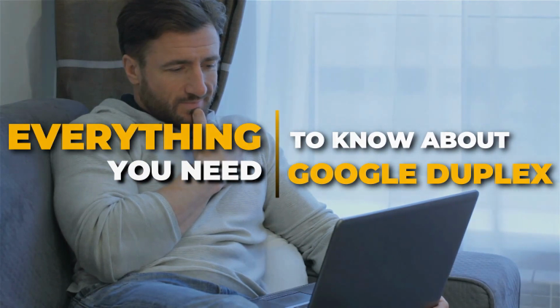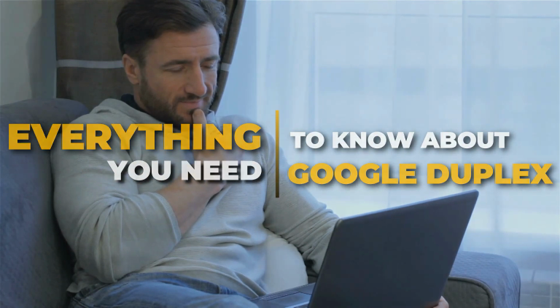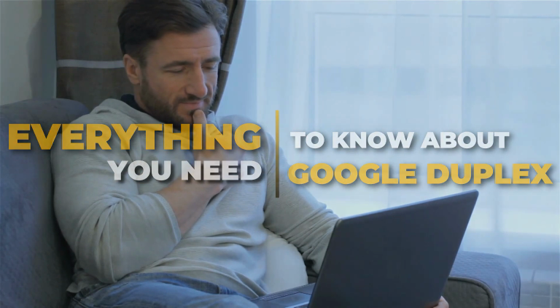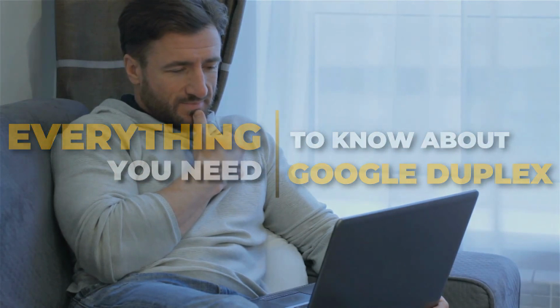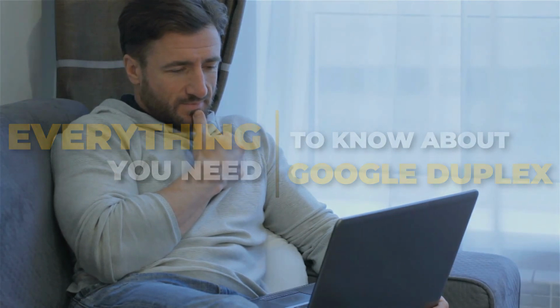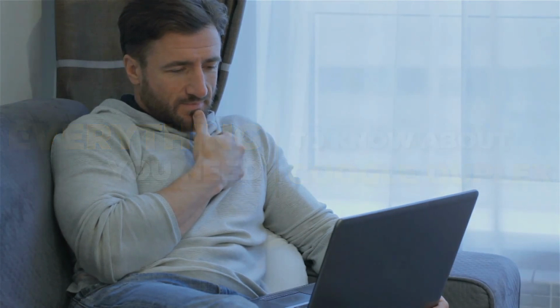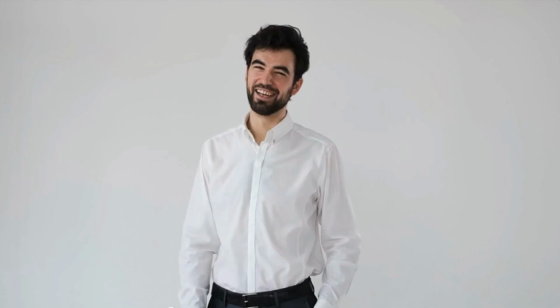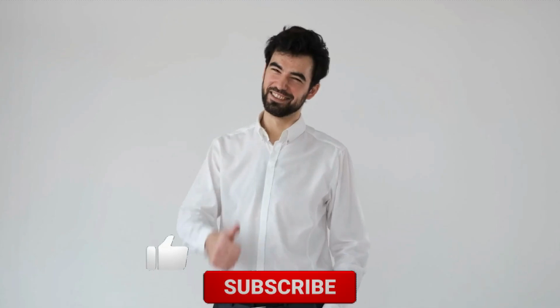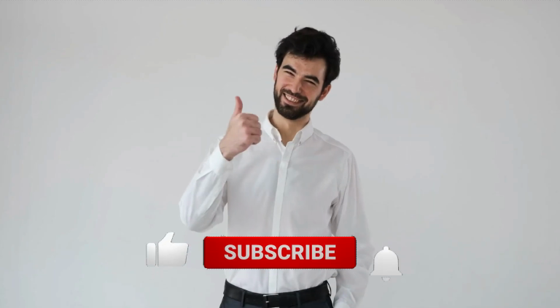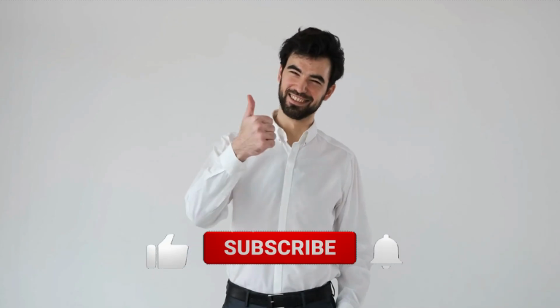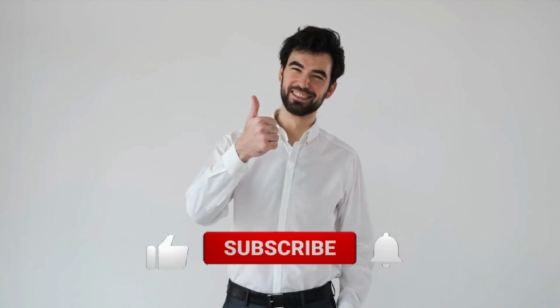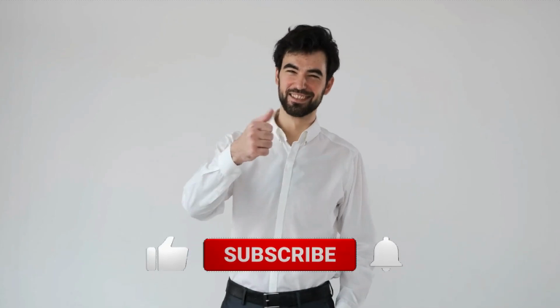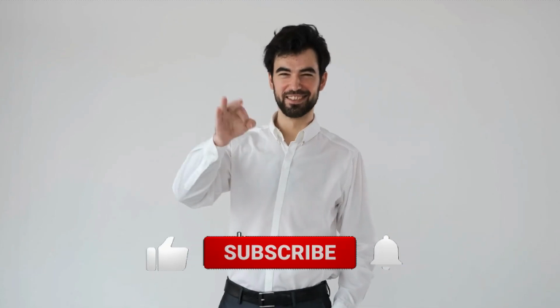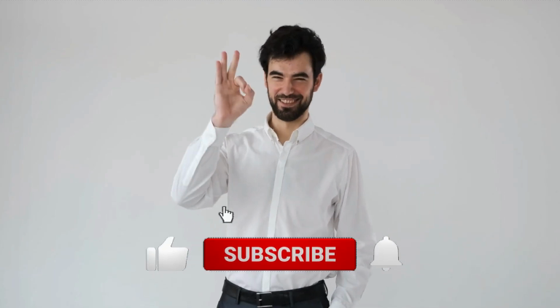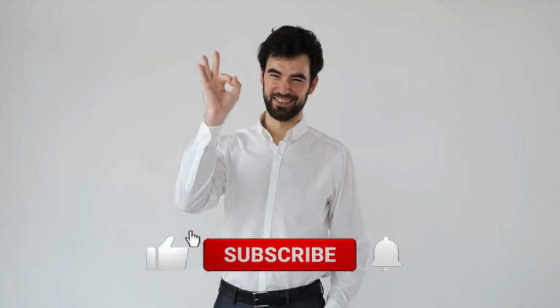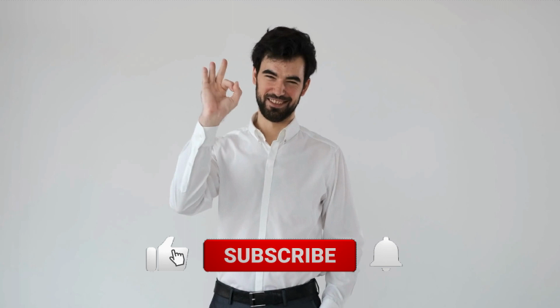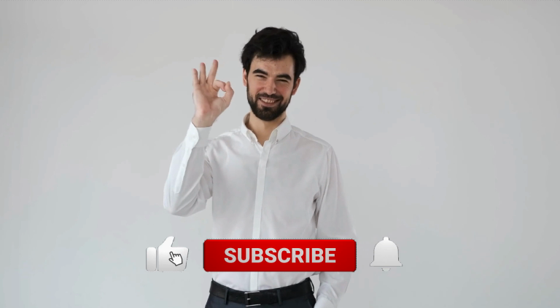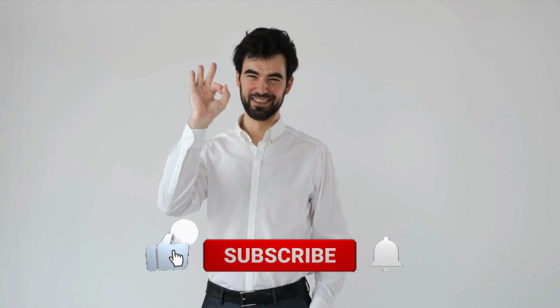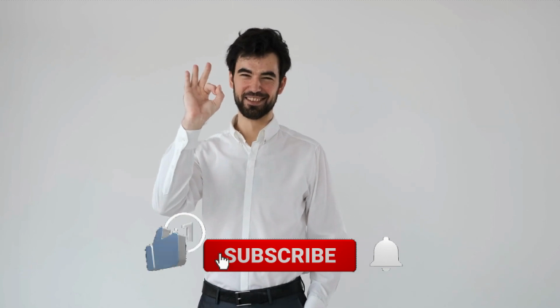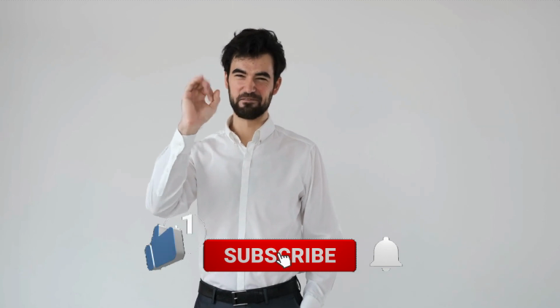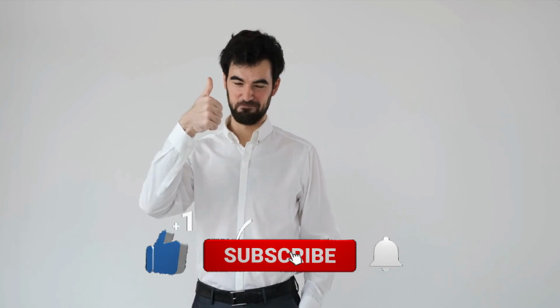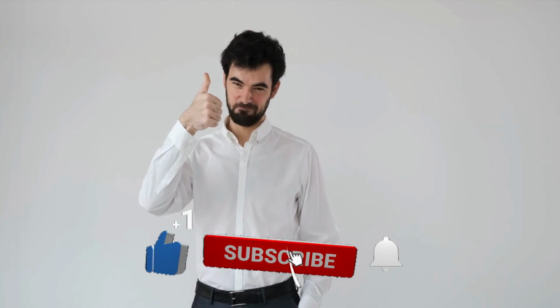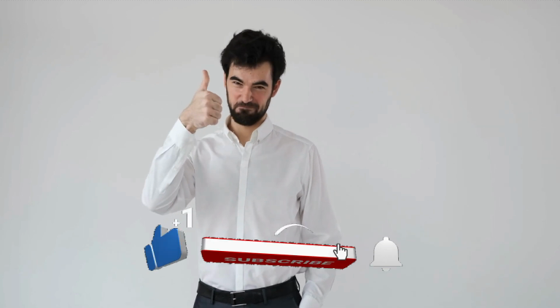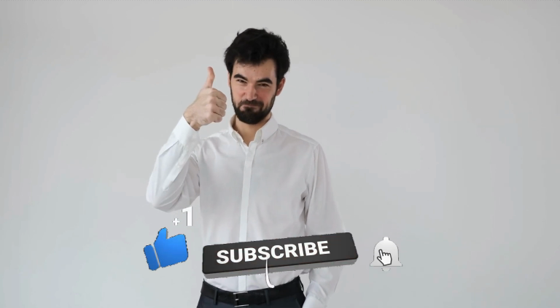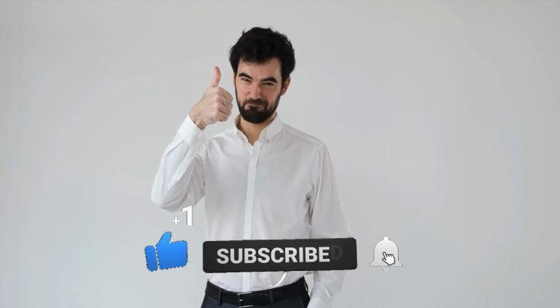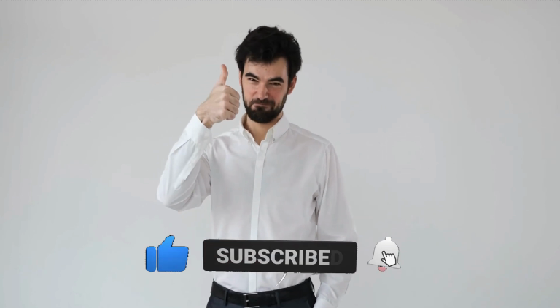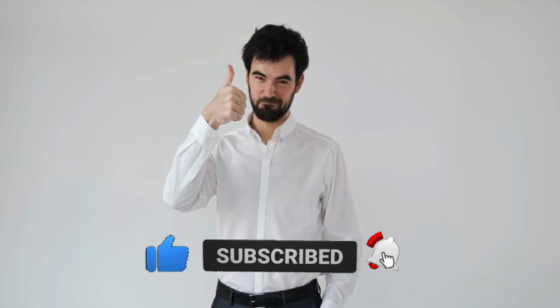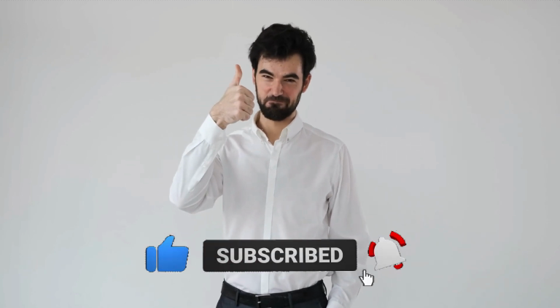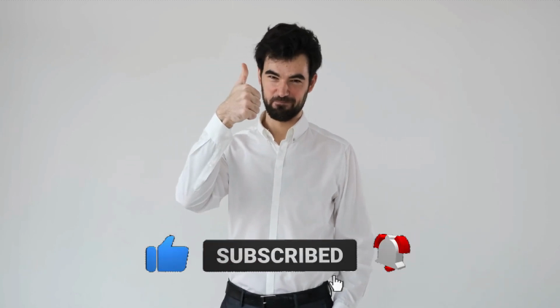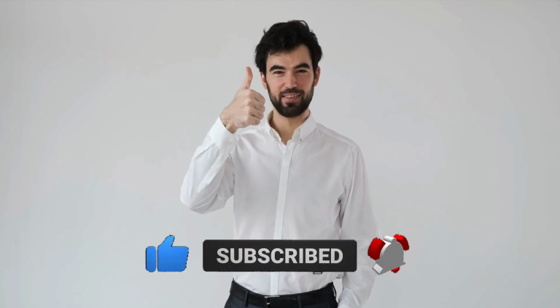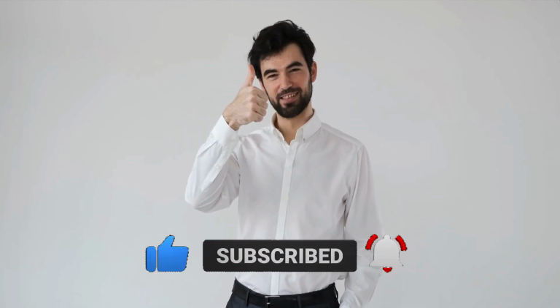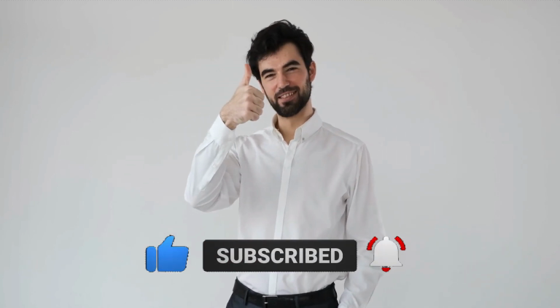Before we get into the video, don't forget to leave a like and subscribe to the channel with notifications turned on so you don't miss any of the new videos we post.